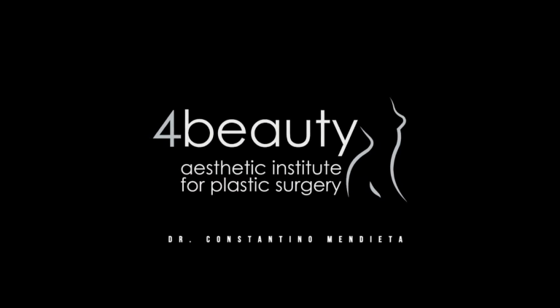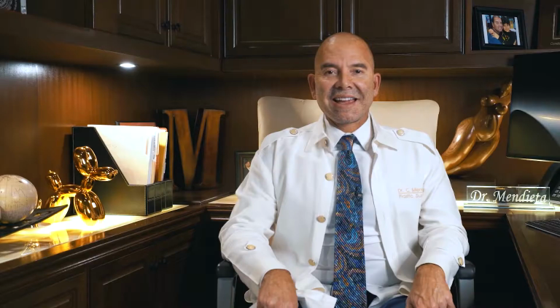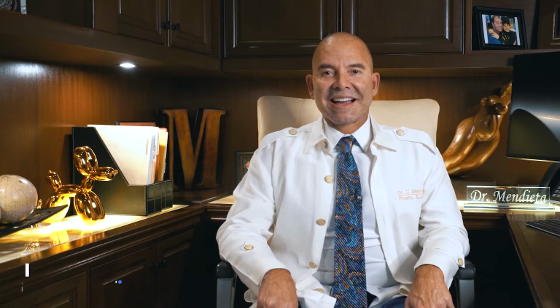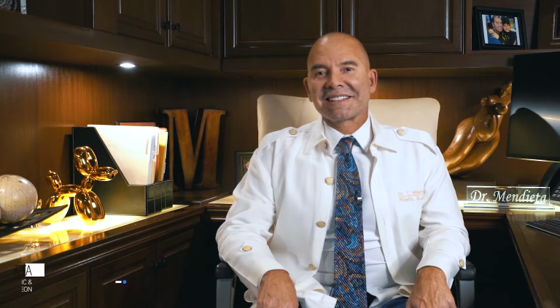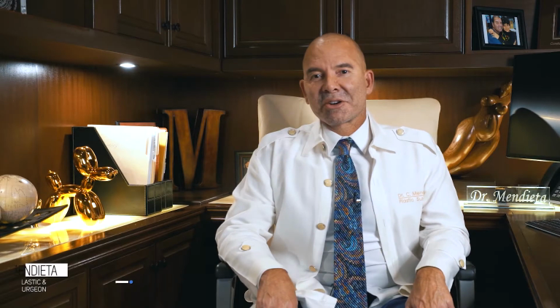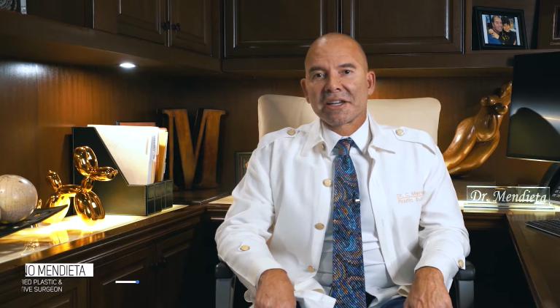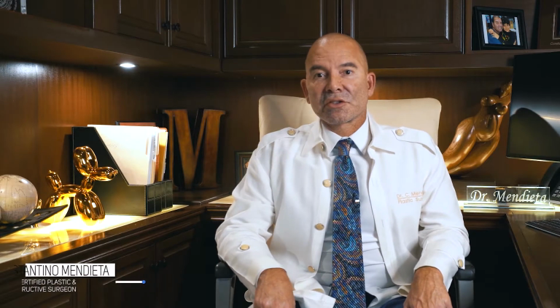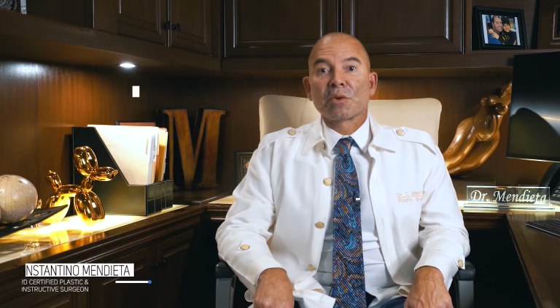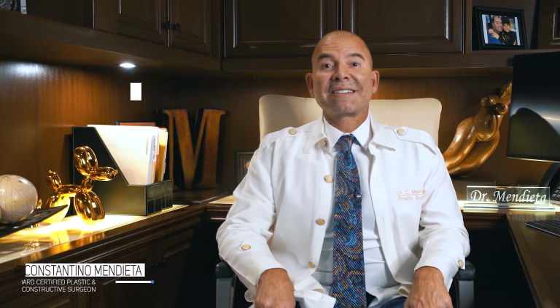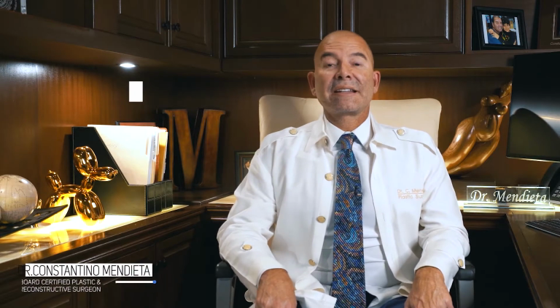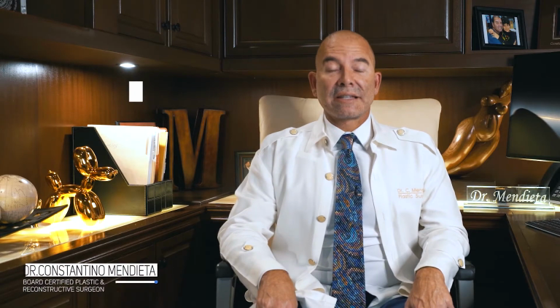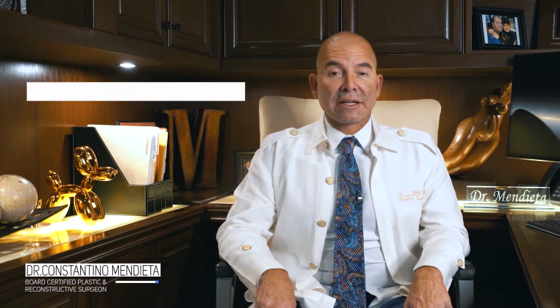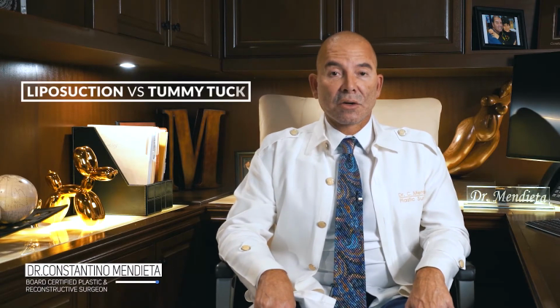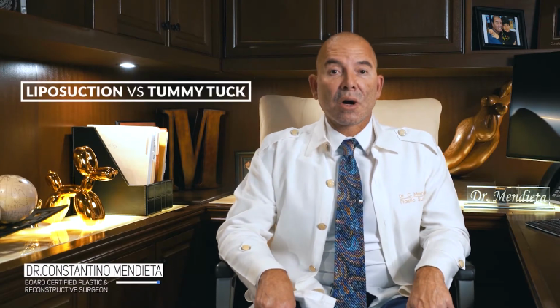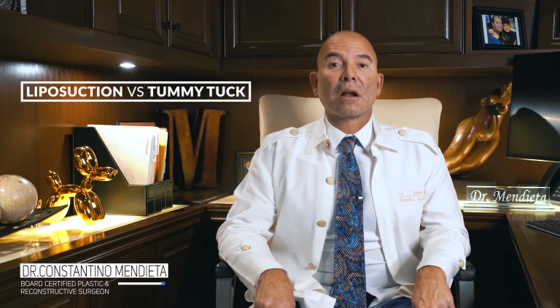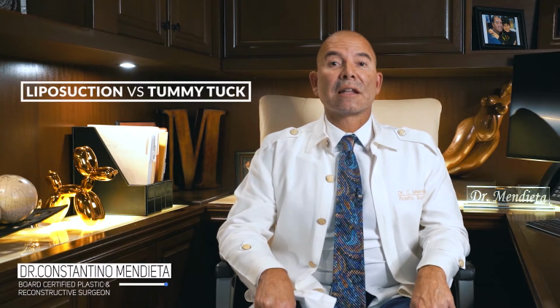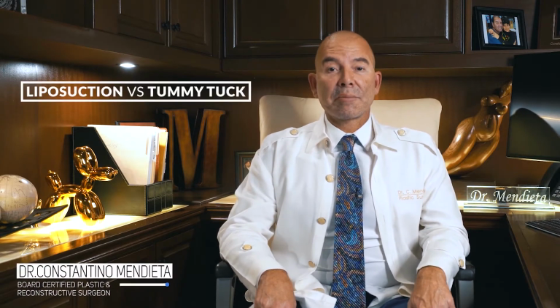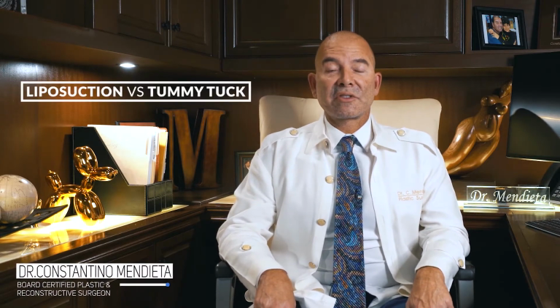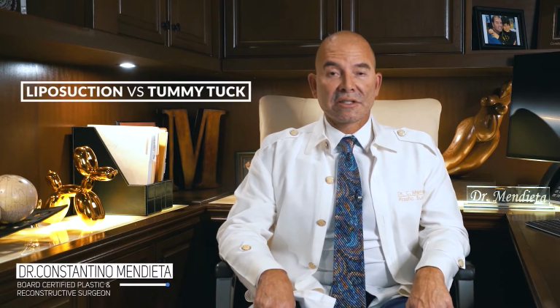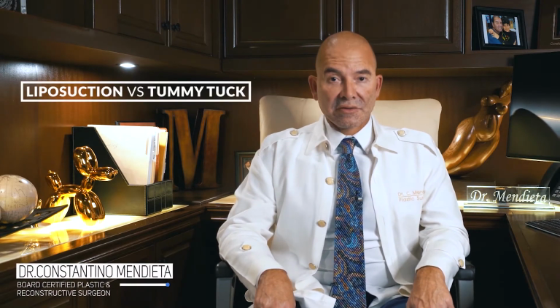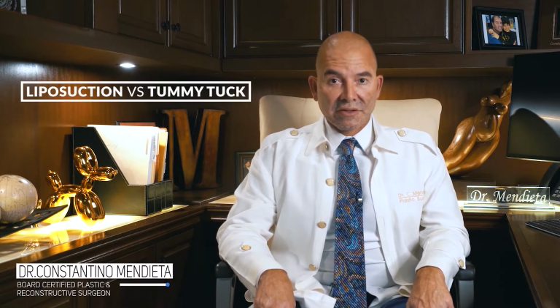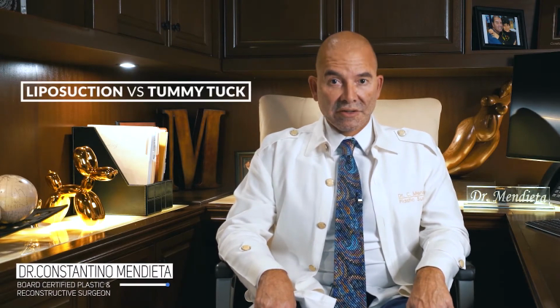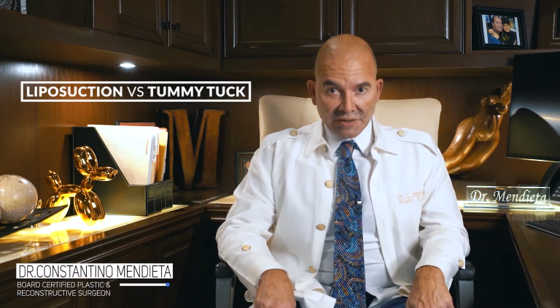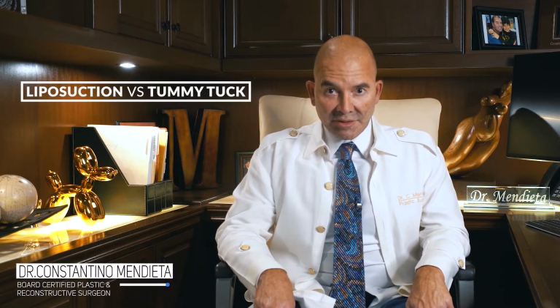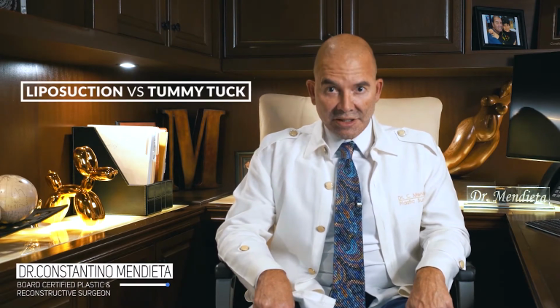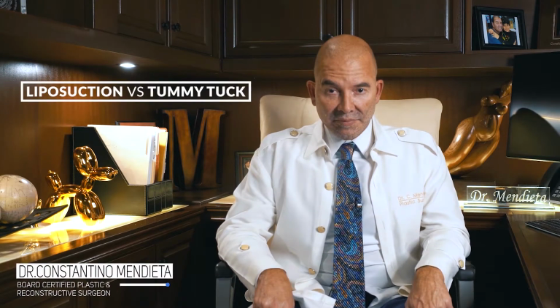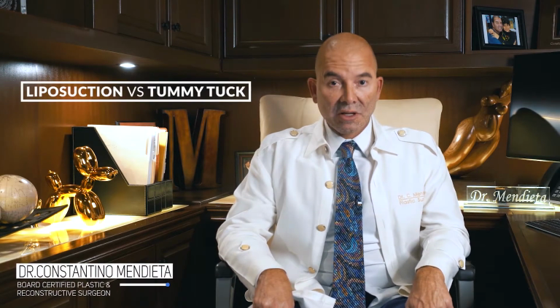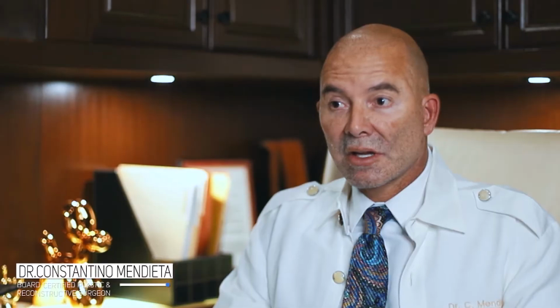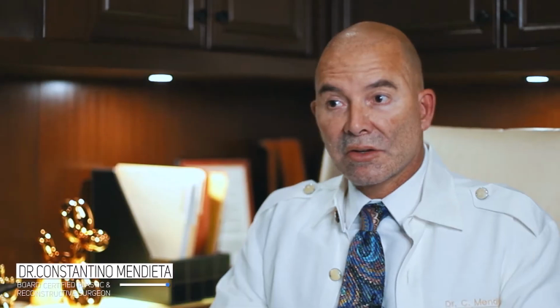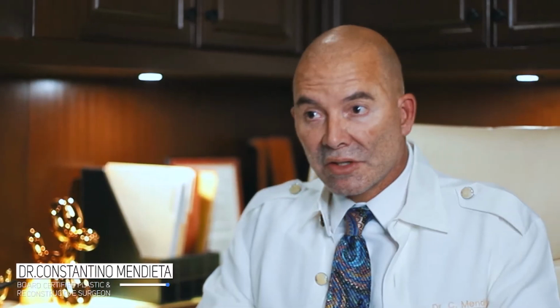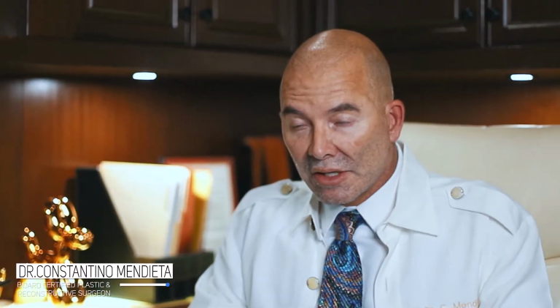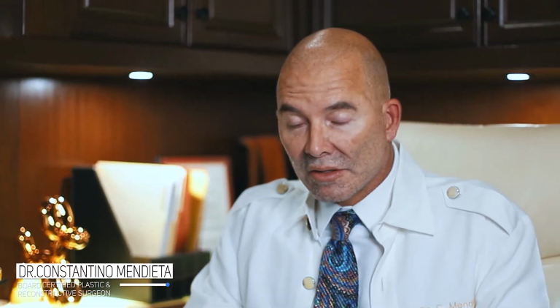Hey guys, how are you? So what's the dealio on liposuction versus tummy tuck? Here's the deal.